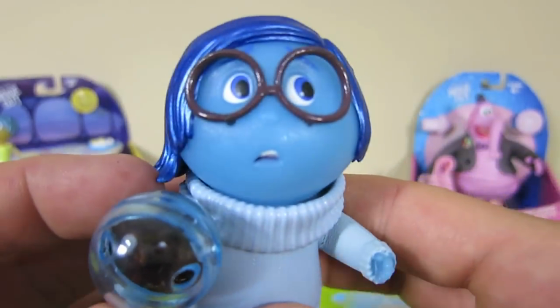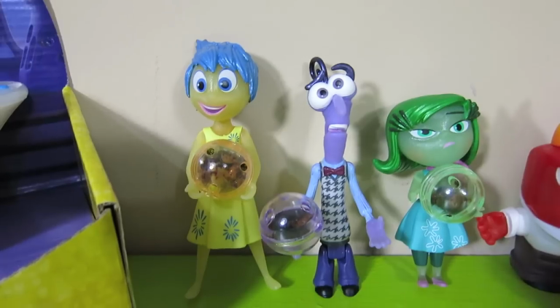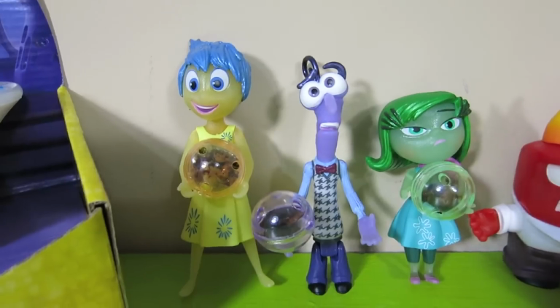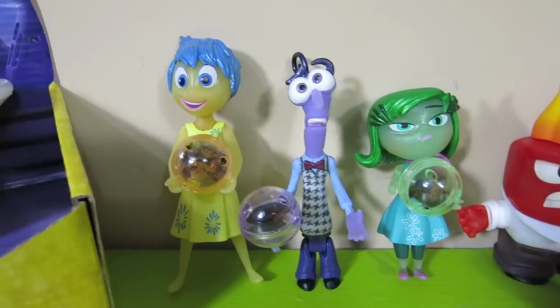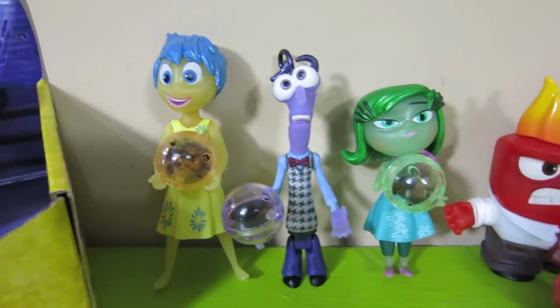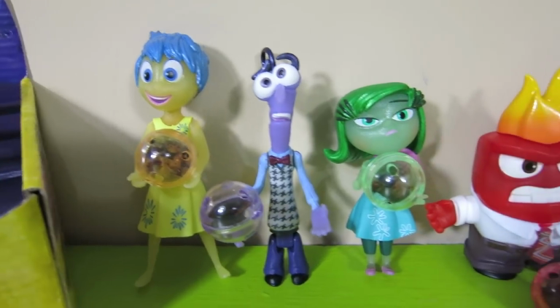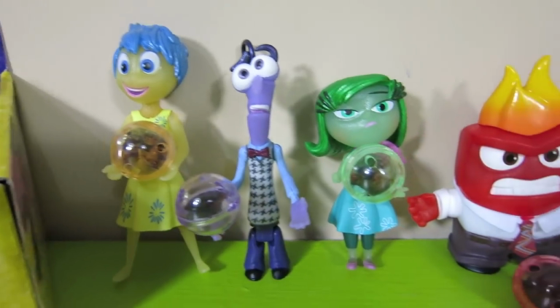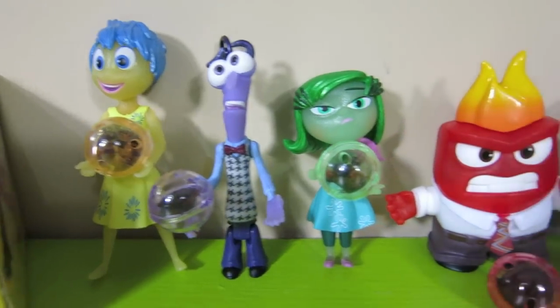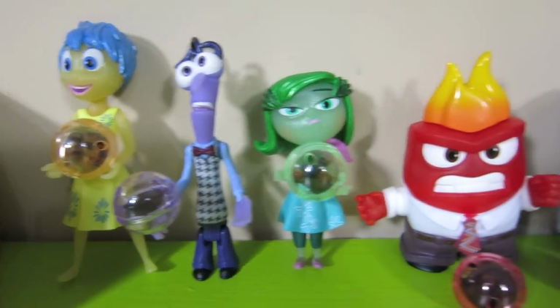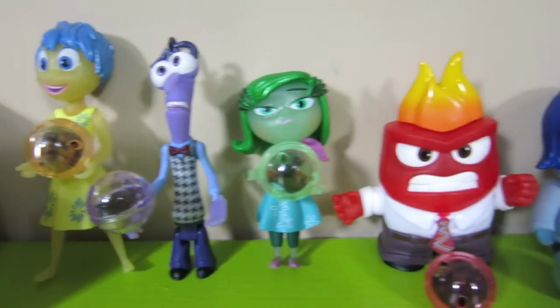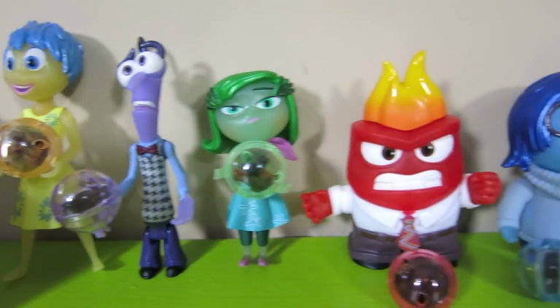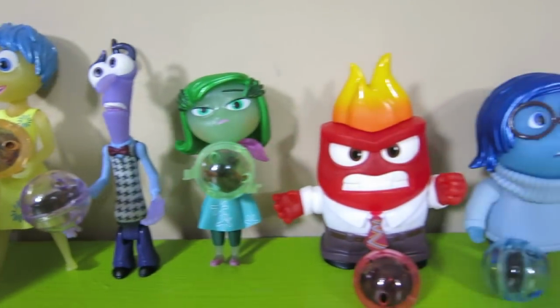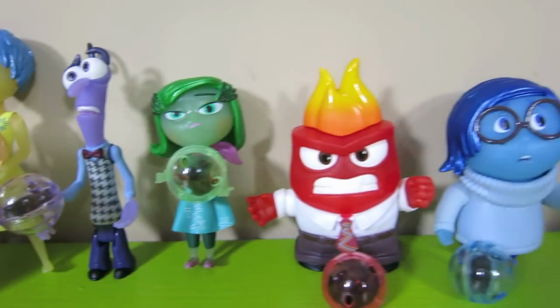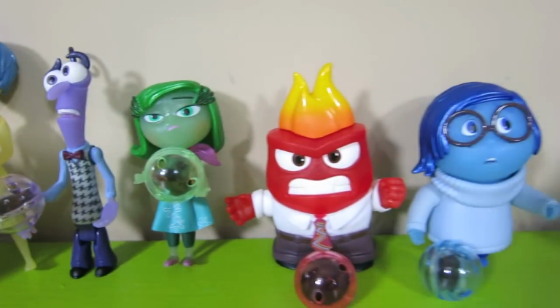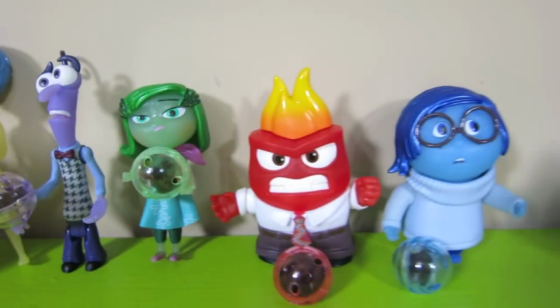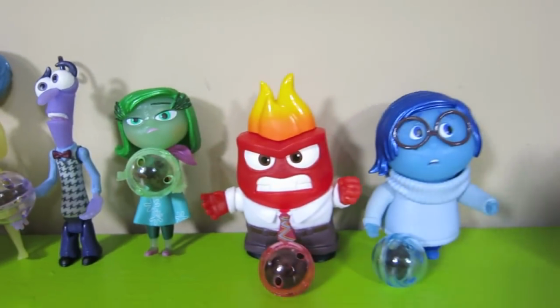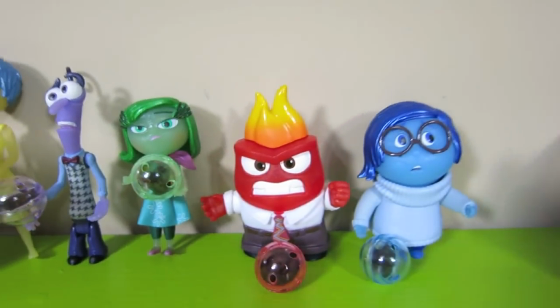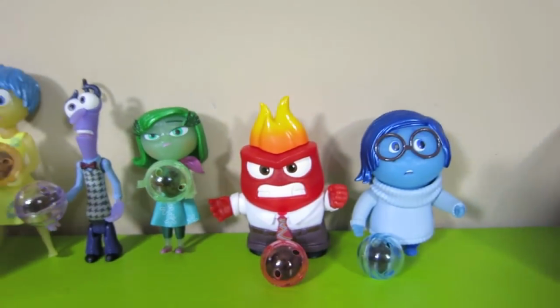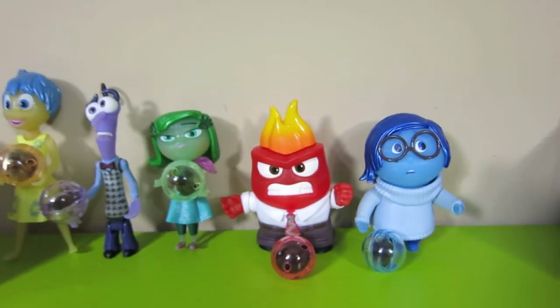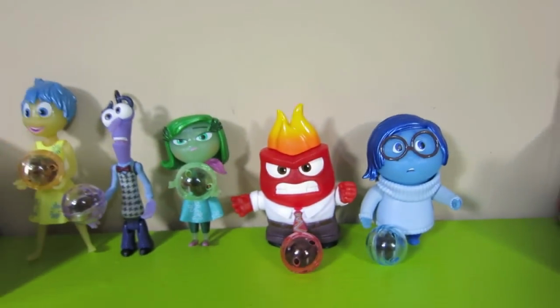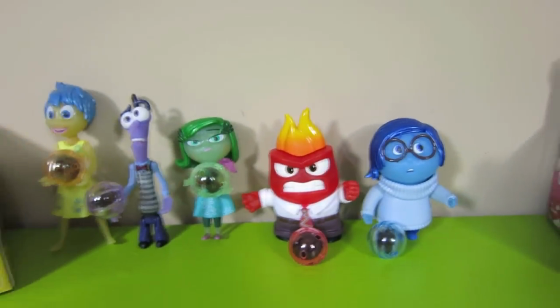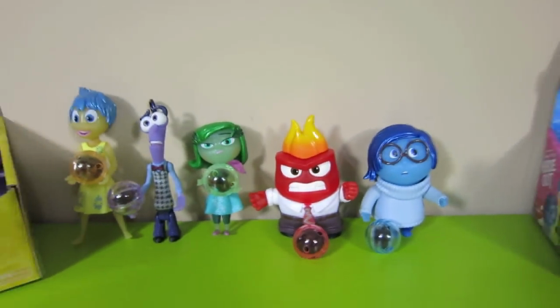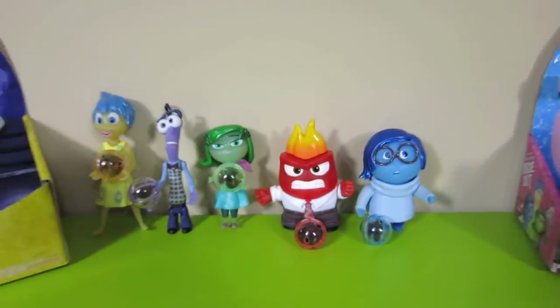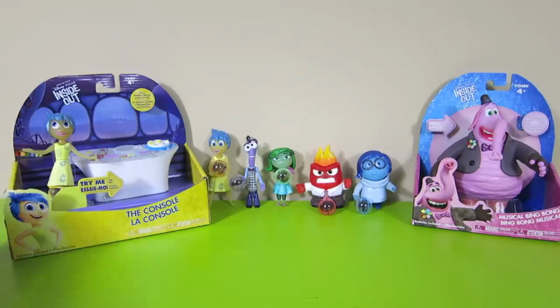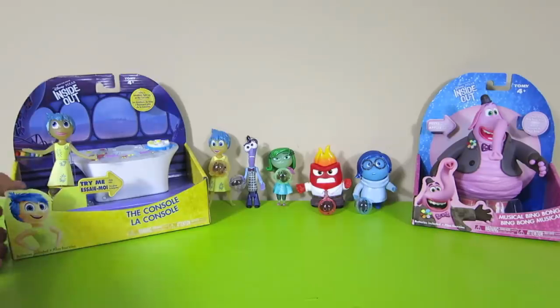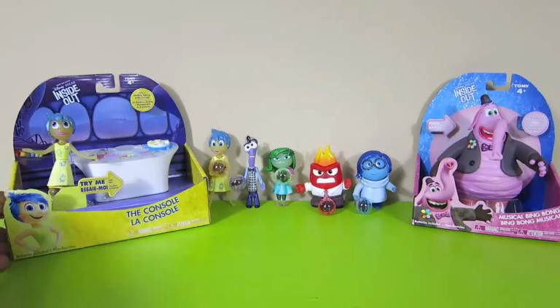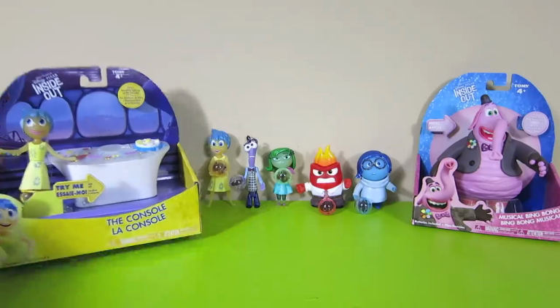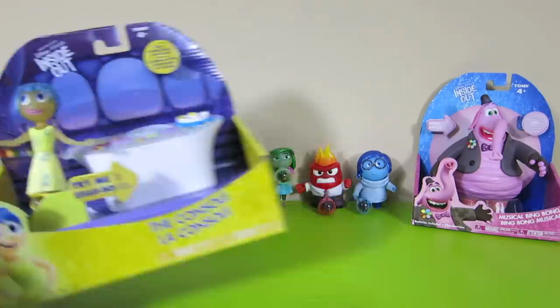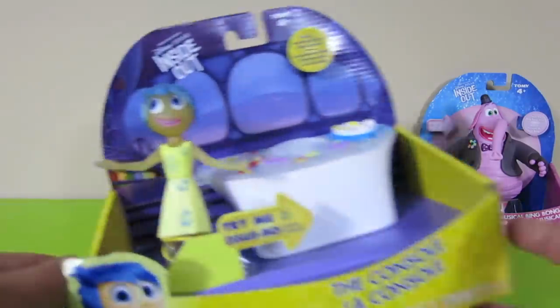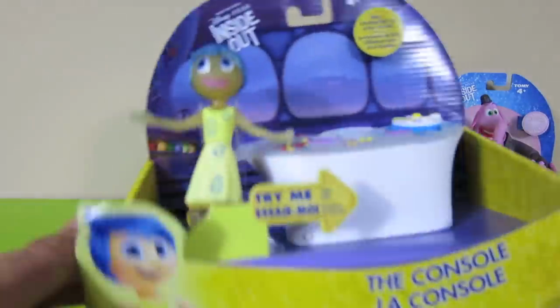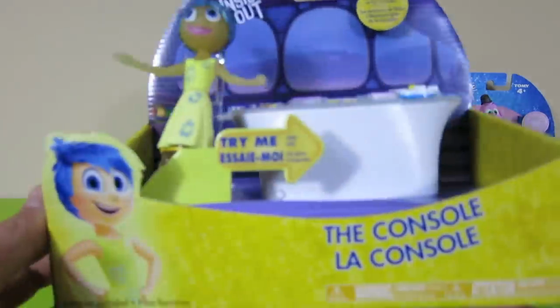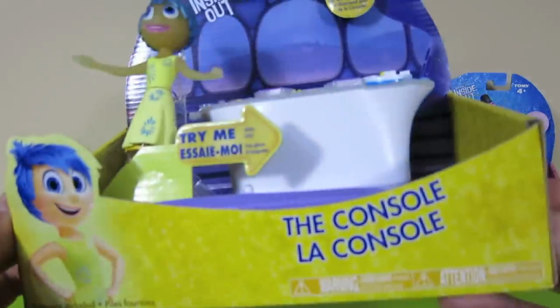And those are Riley's five emotions. Now let's check out this really cool console toy.